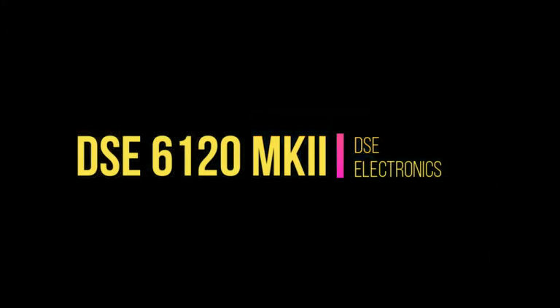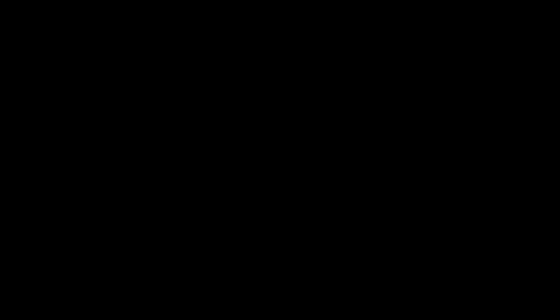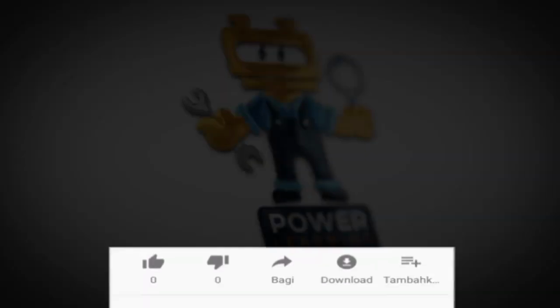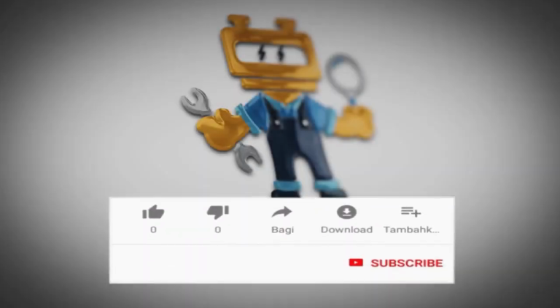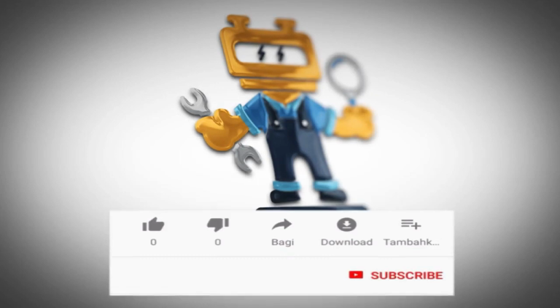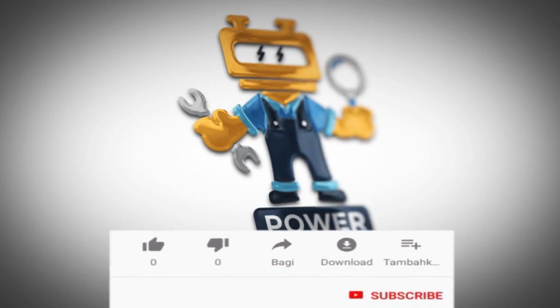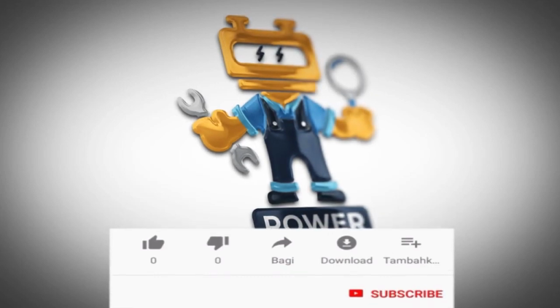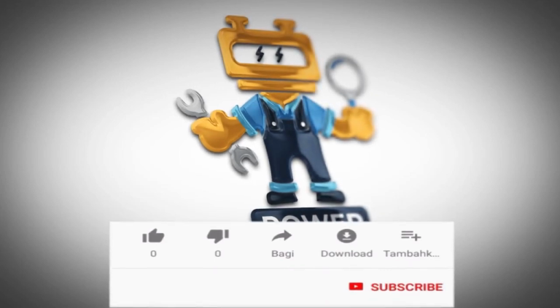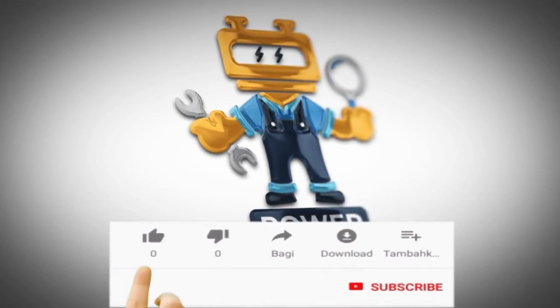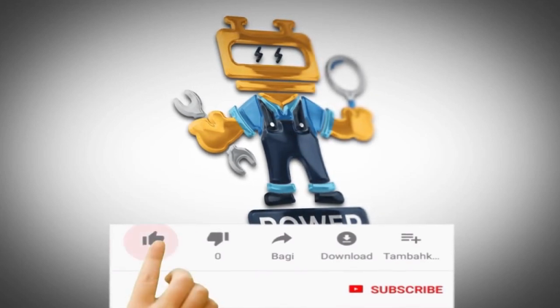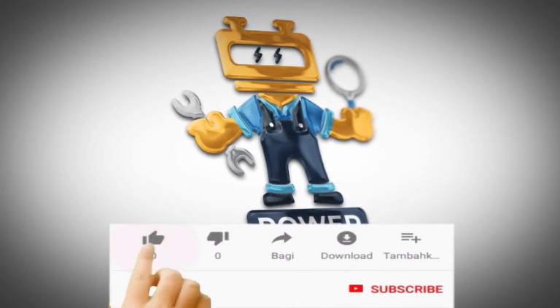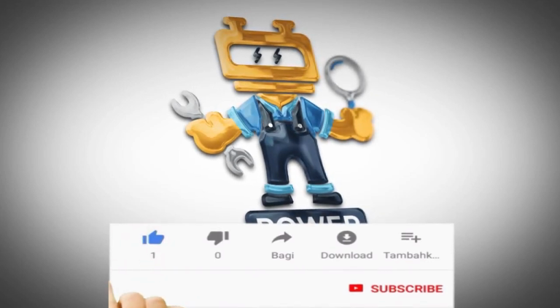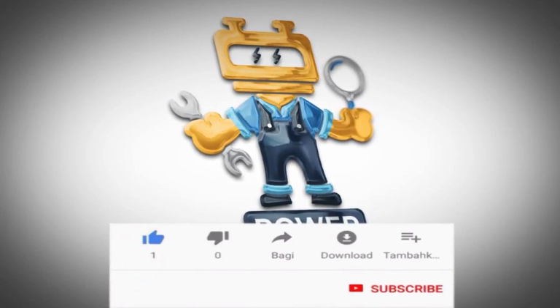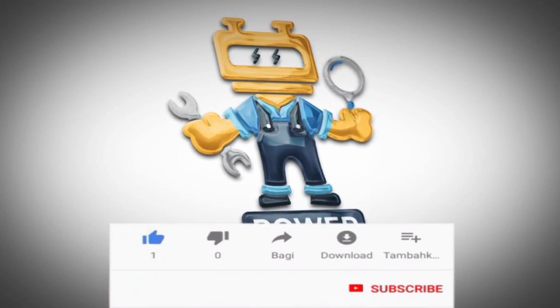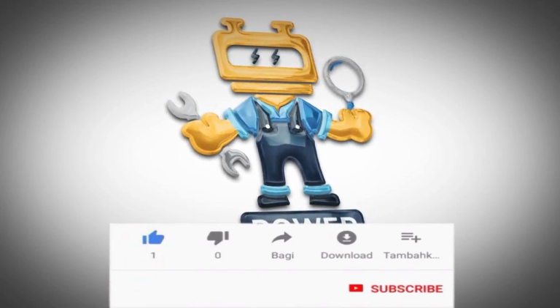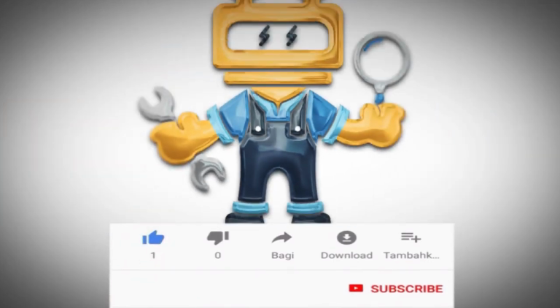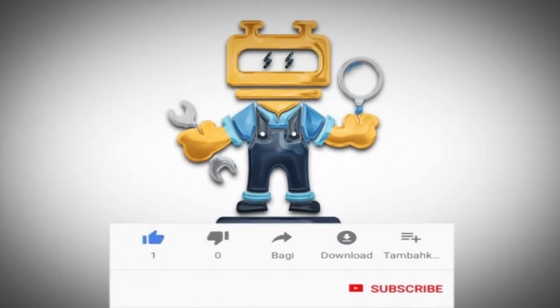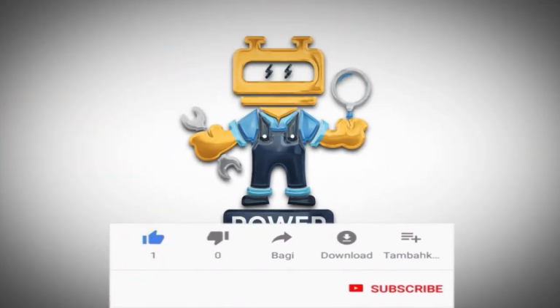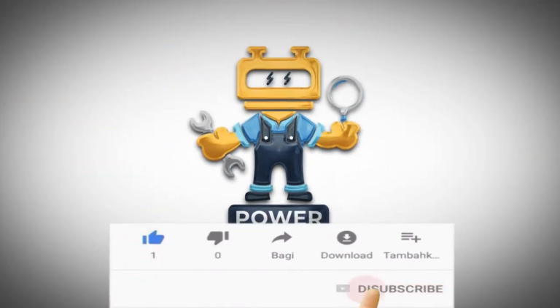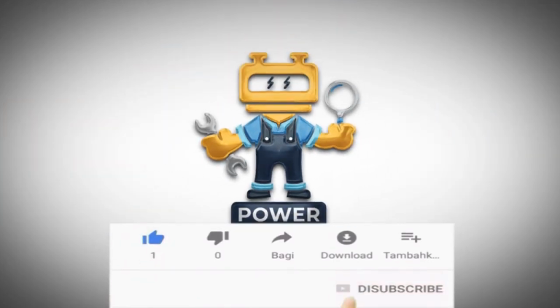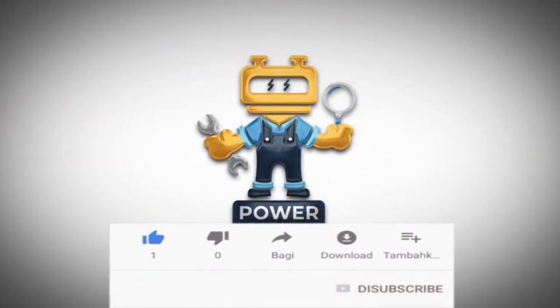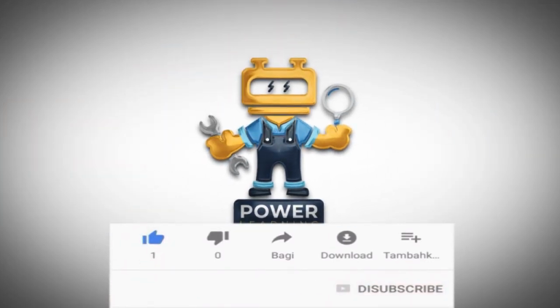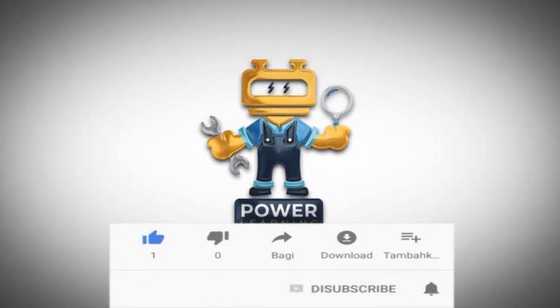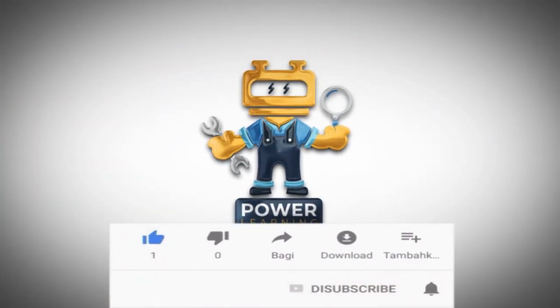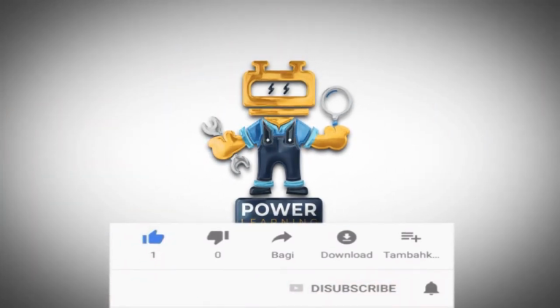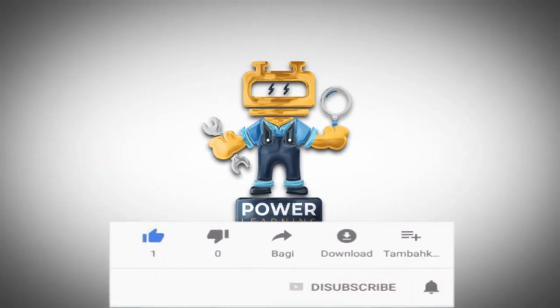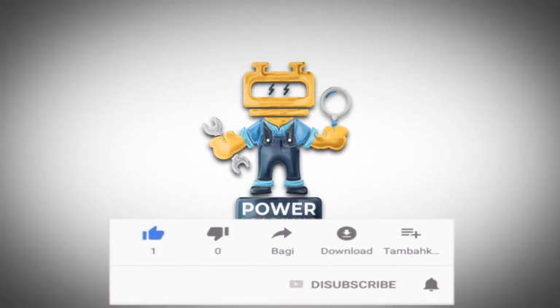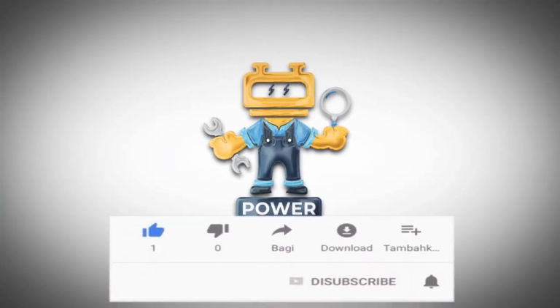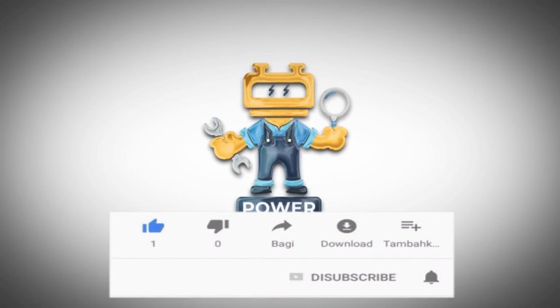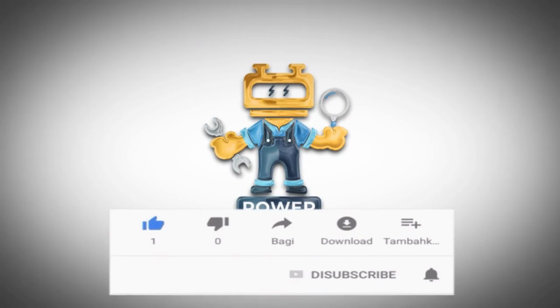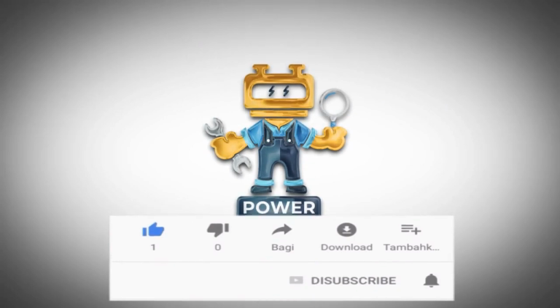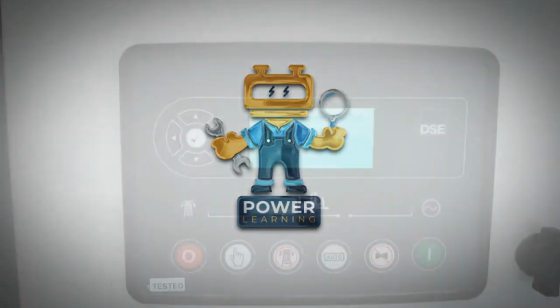Before going to the video, please press the like button and subscribe to our channel. So let's get started.